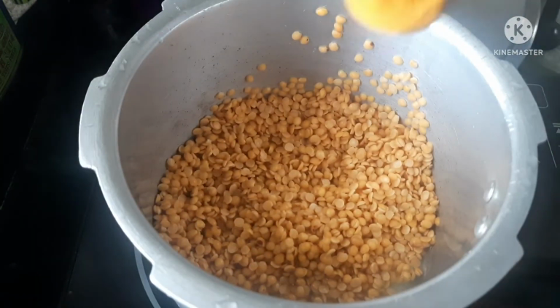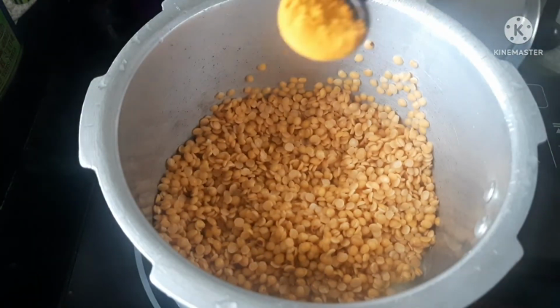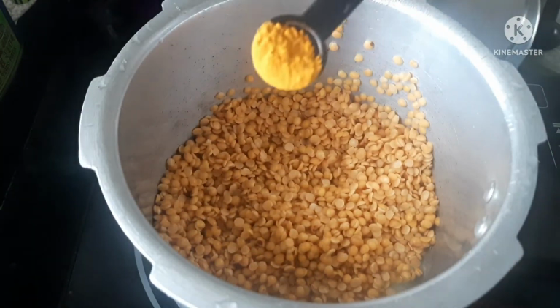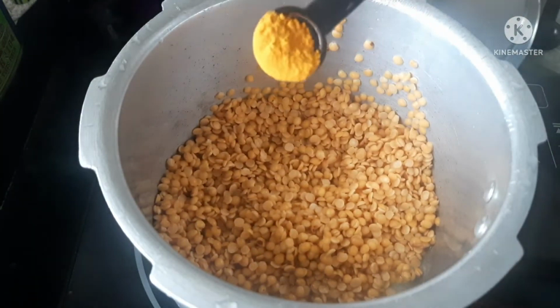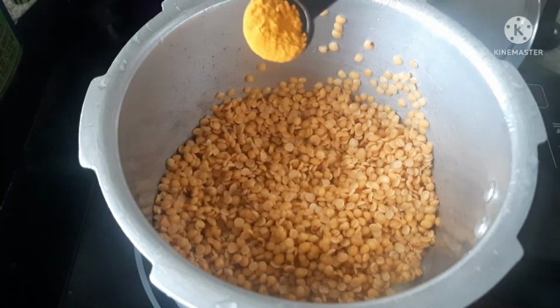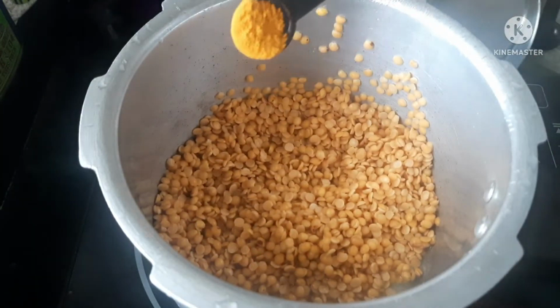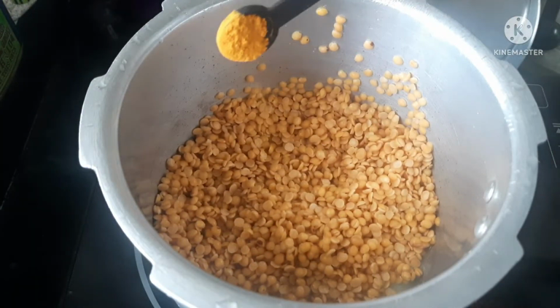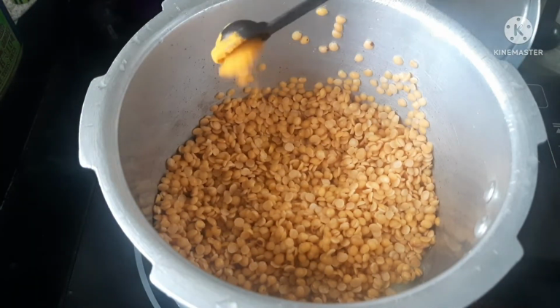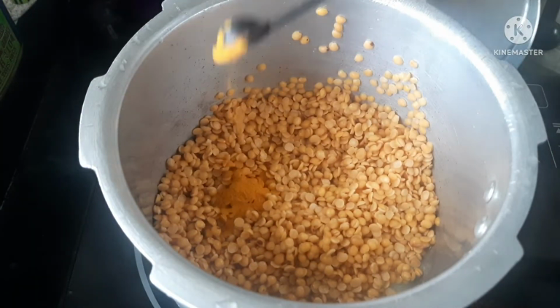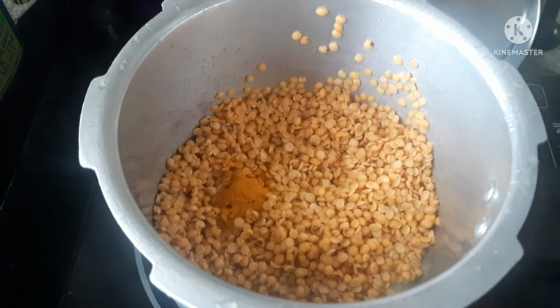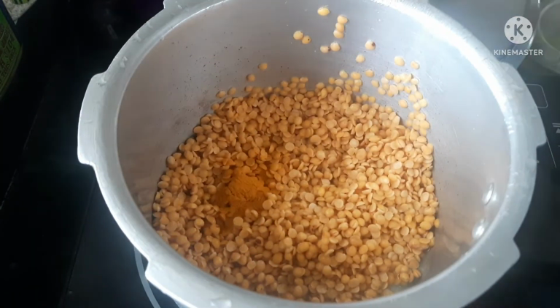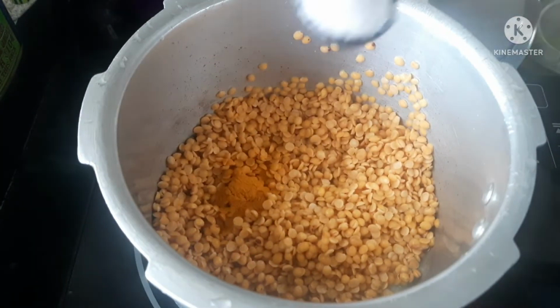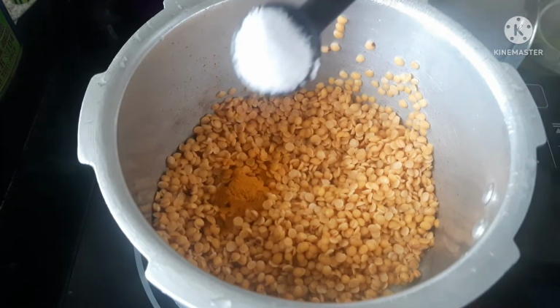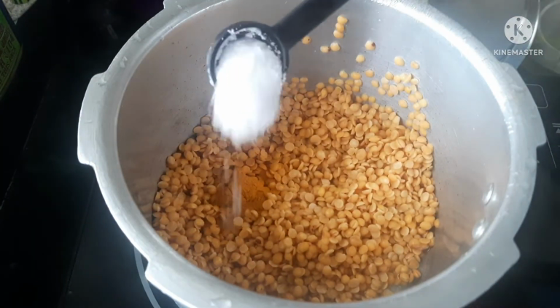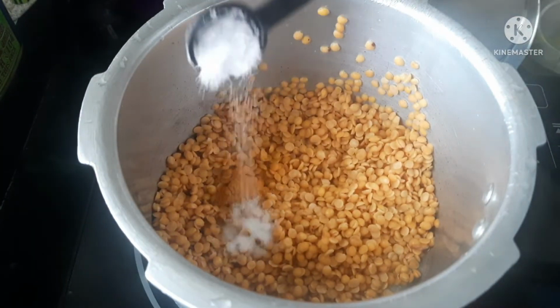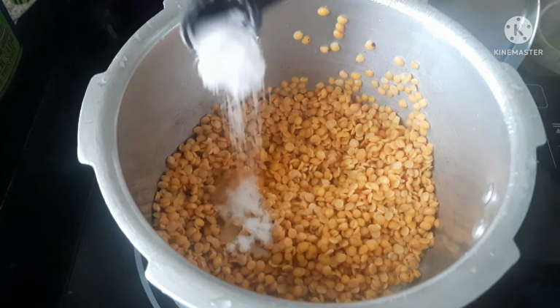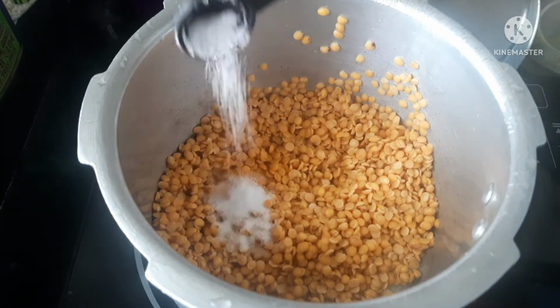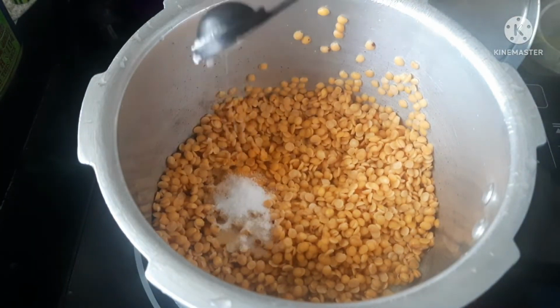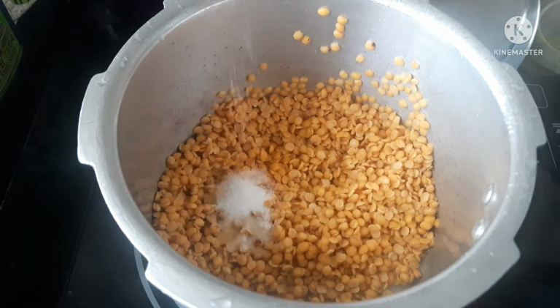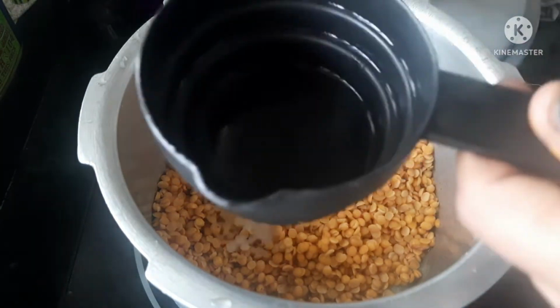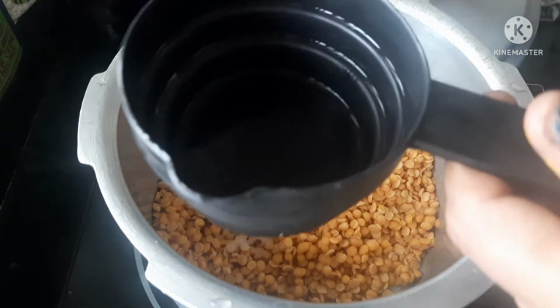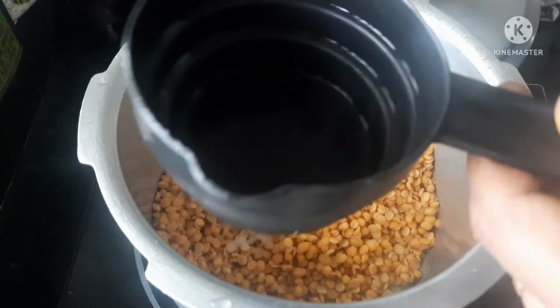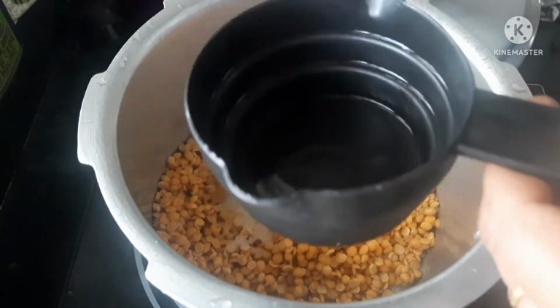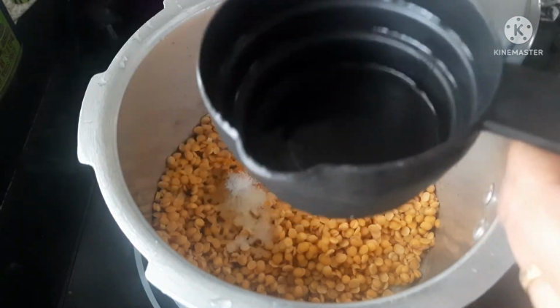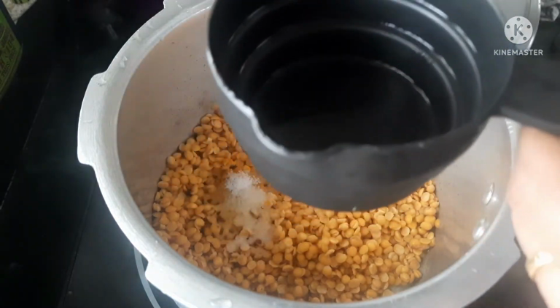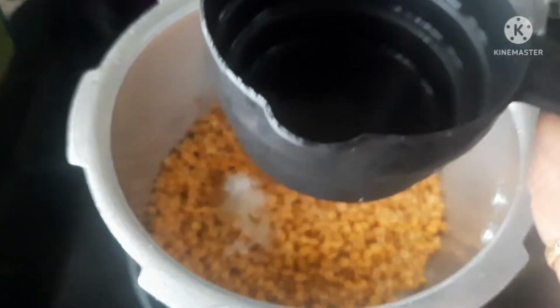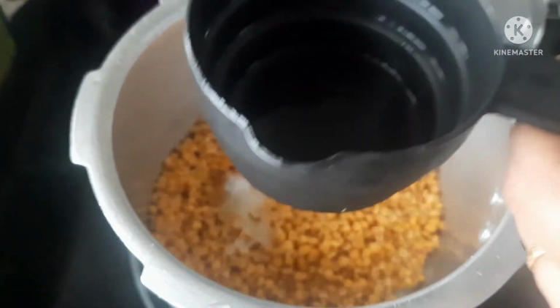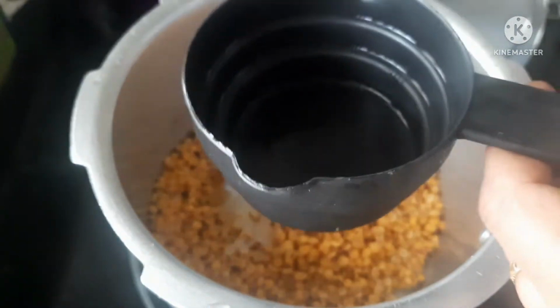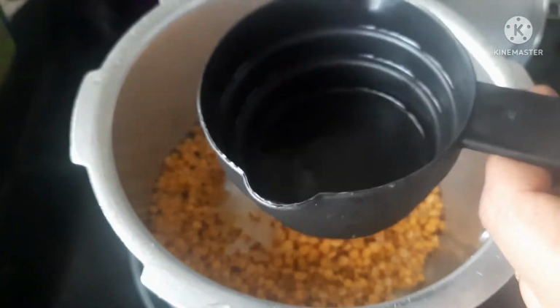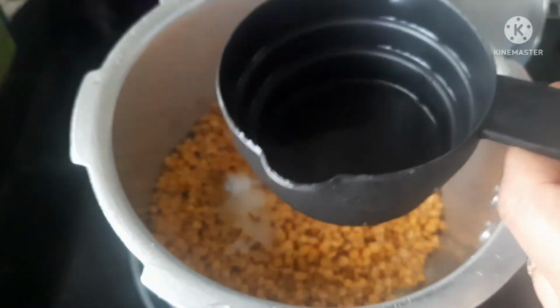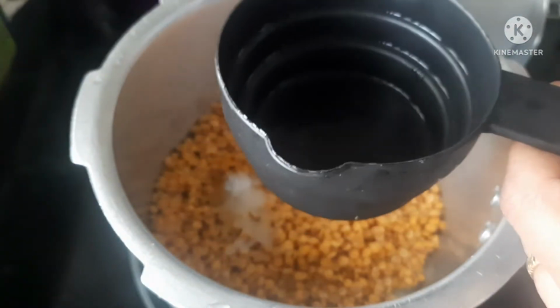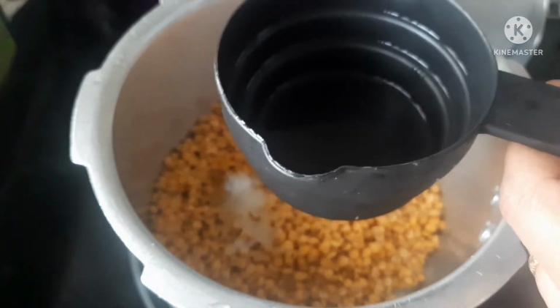Add 1 tablespoon of salt, then add 1 cup of salt.